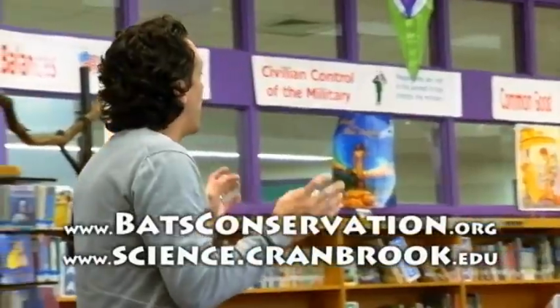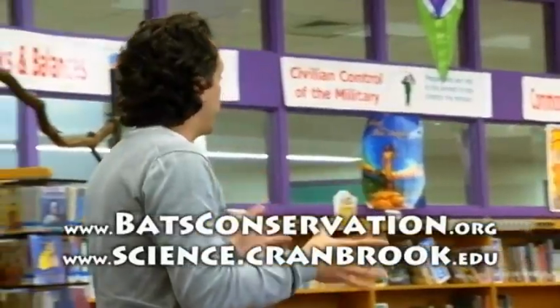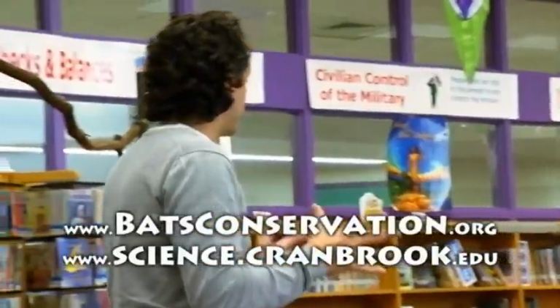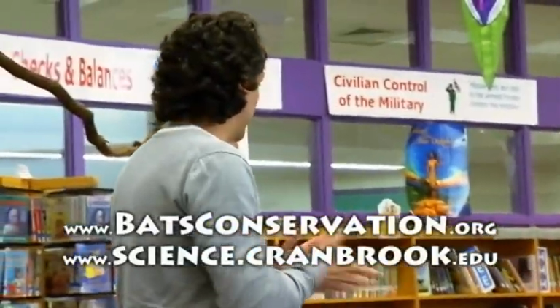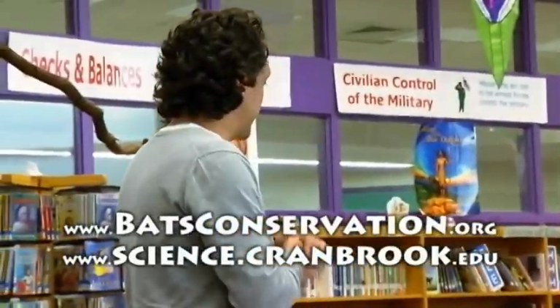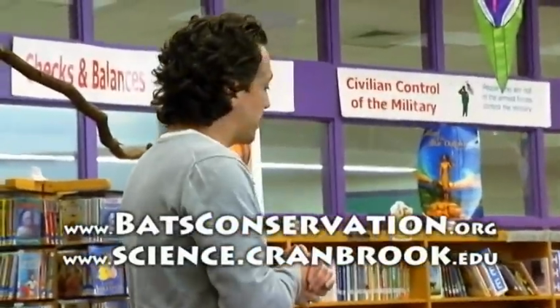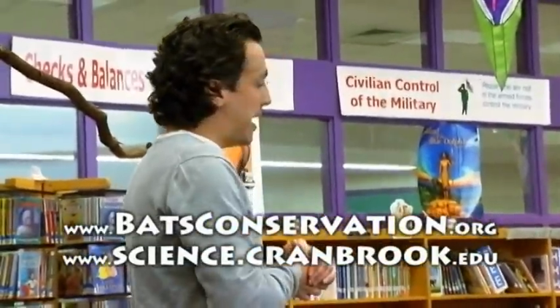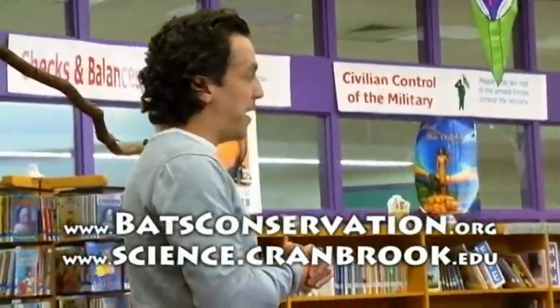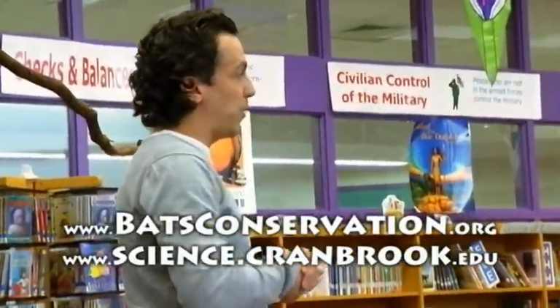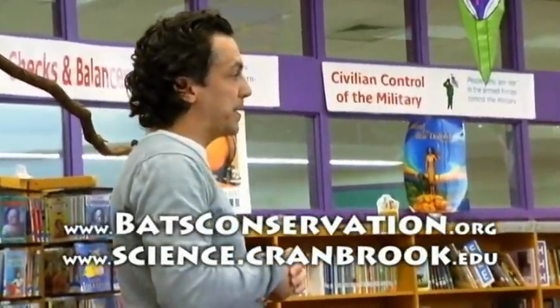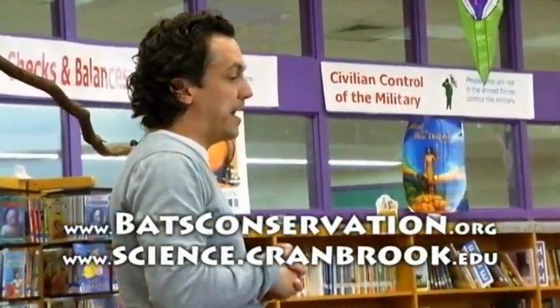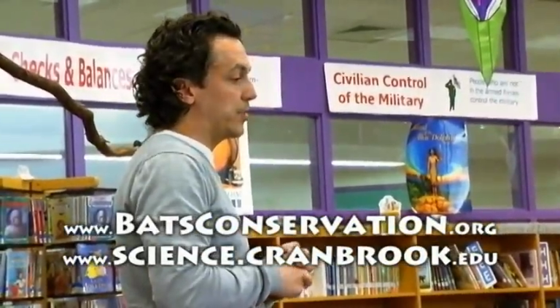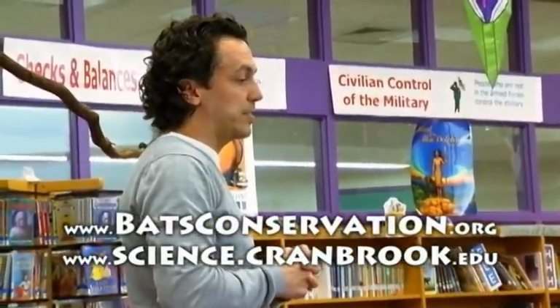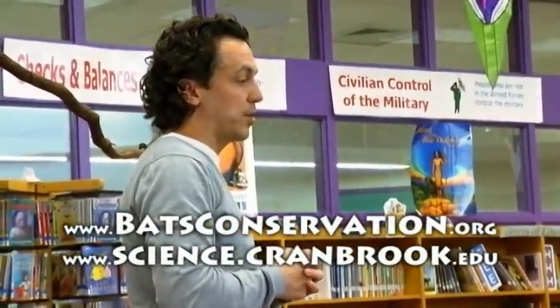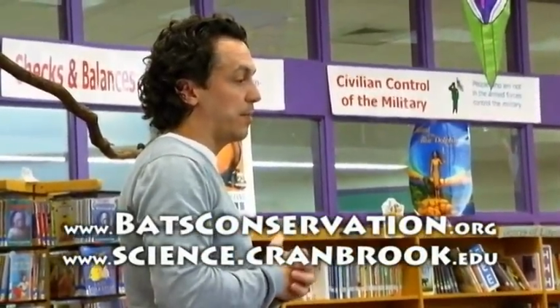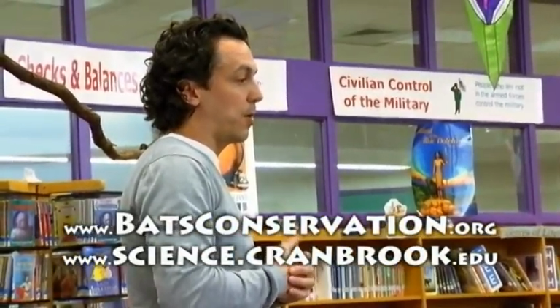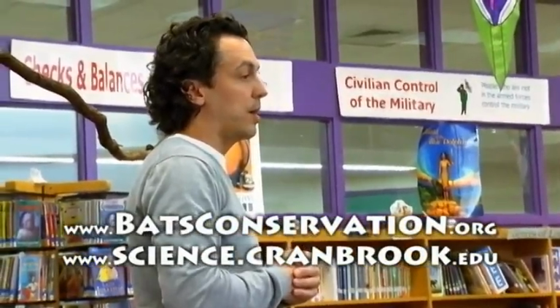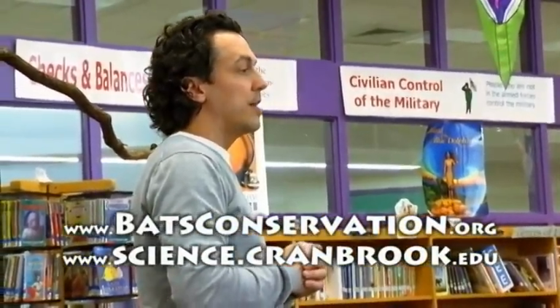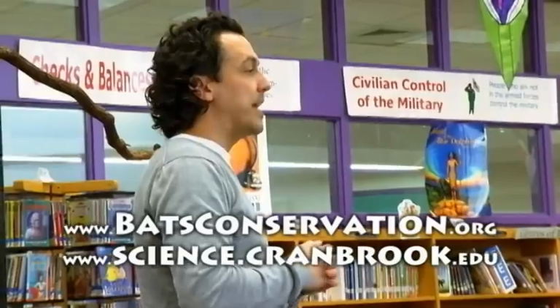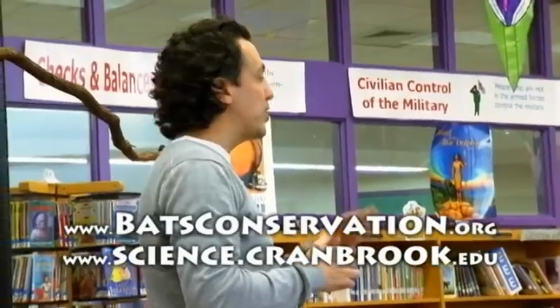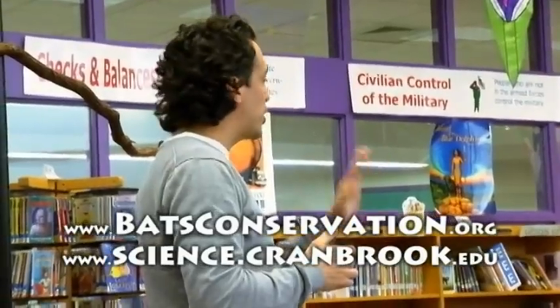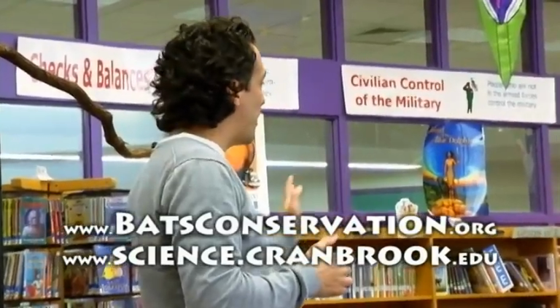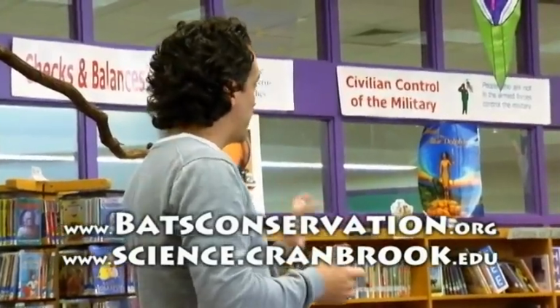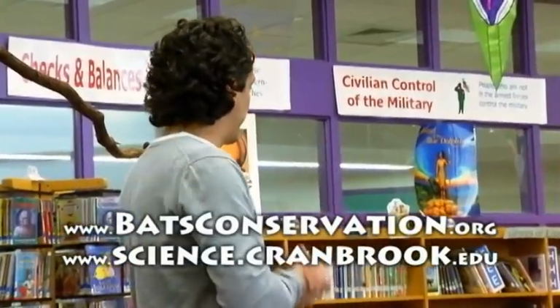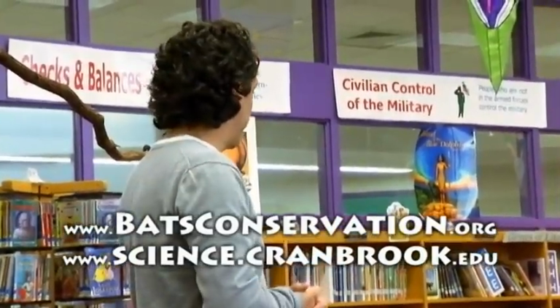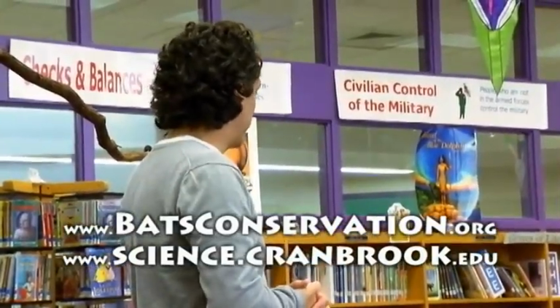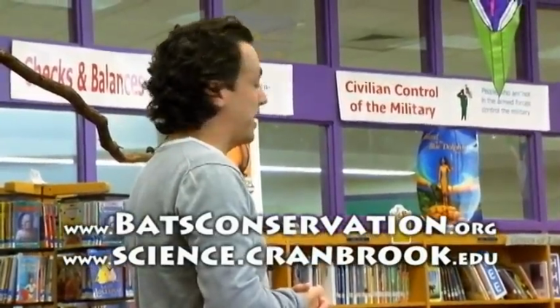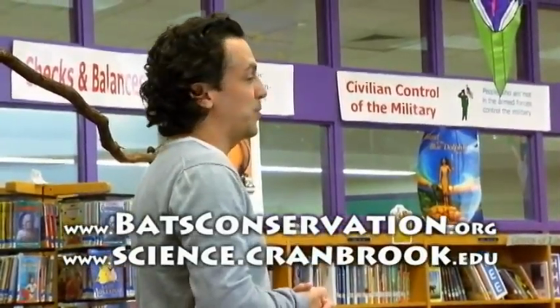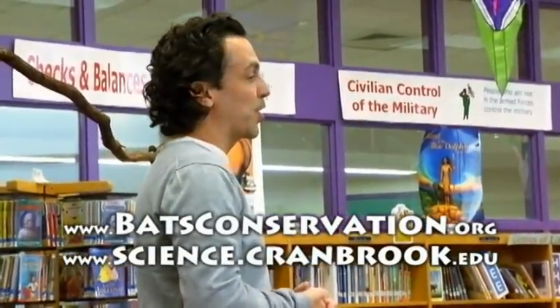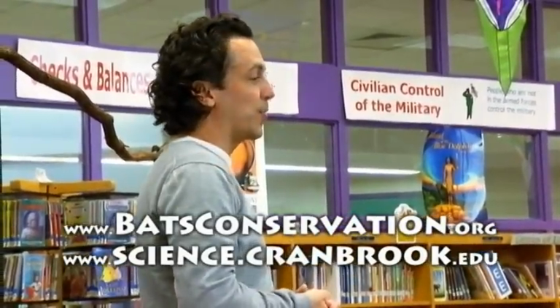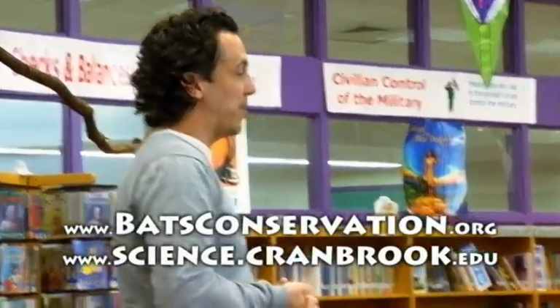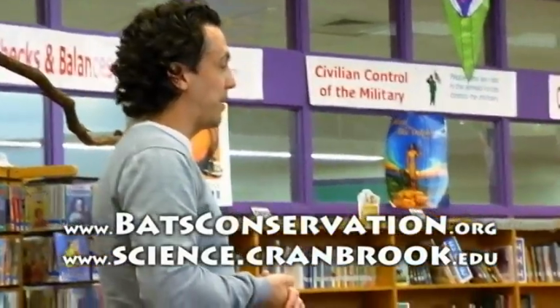I'll make sure your teachers have our website address to learn more. Thank you so much for coming out today — you are a great audience.